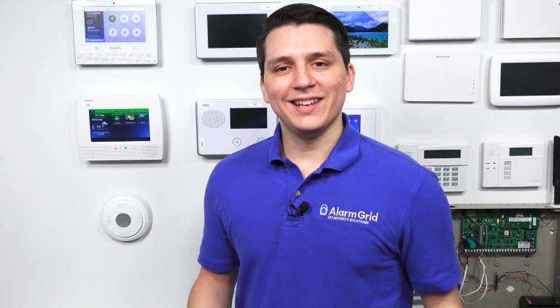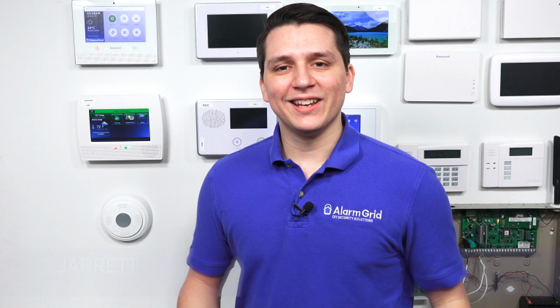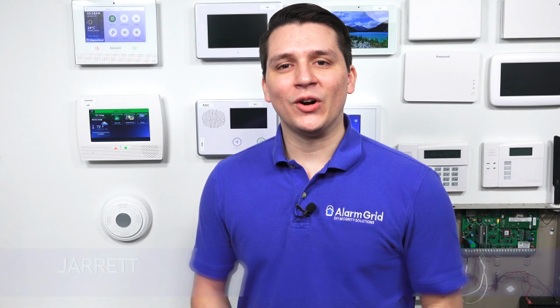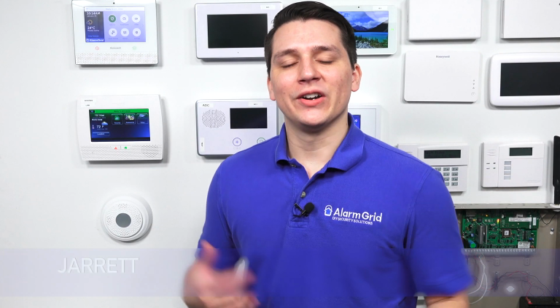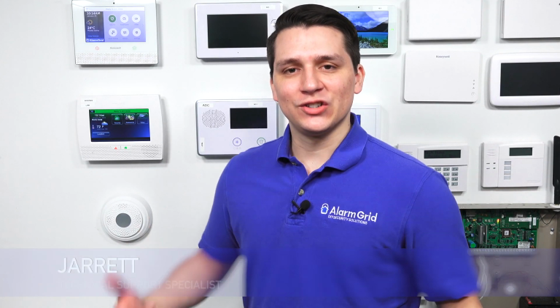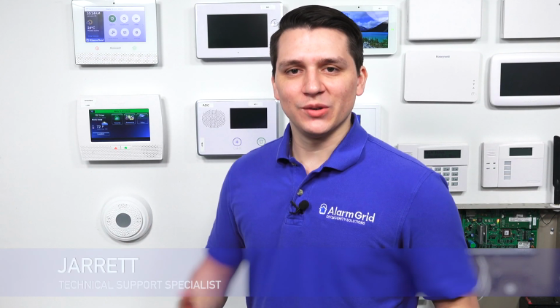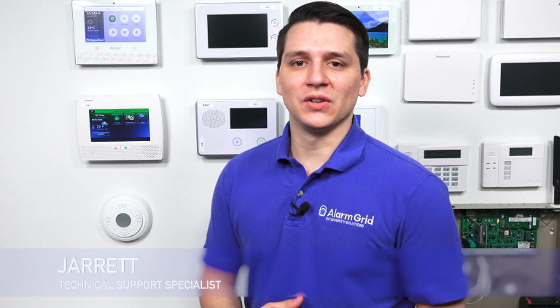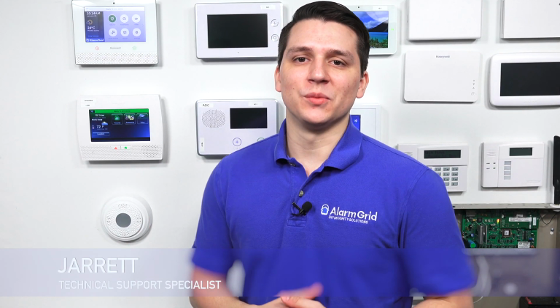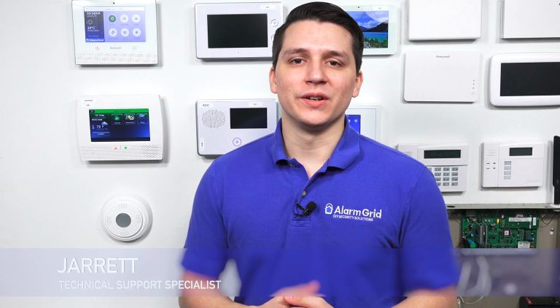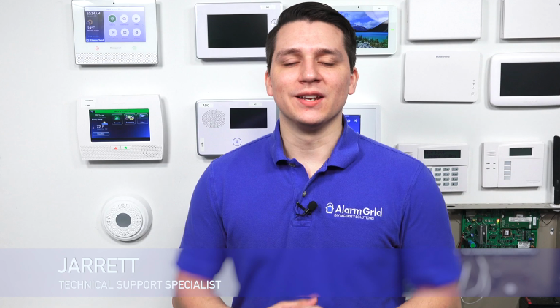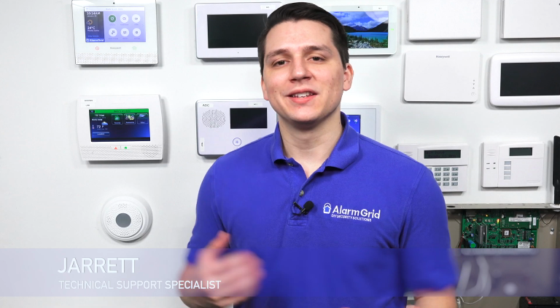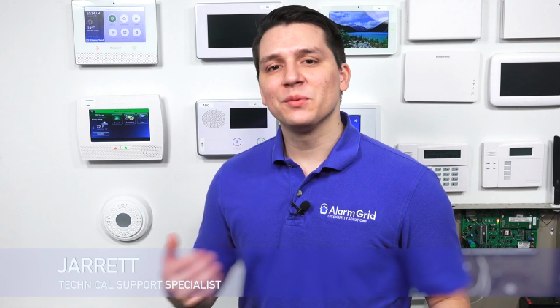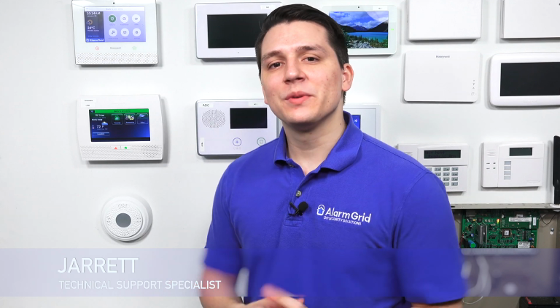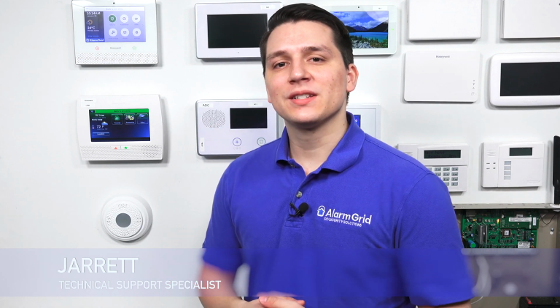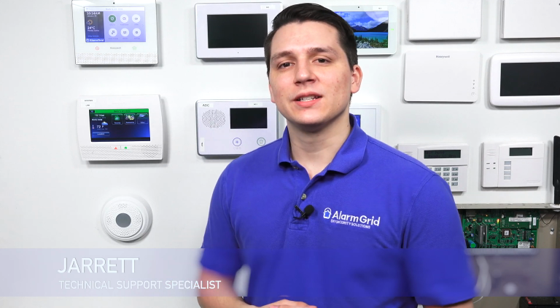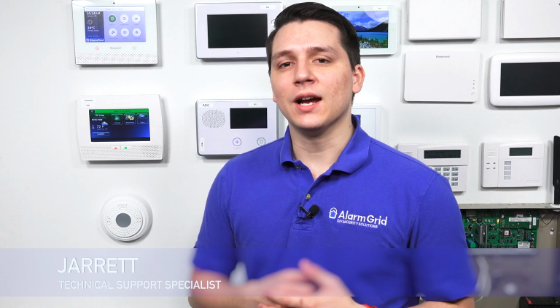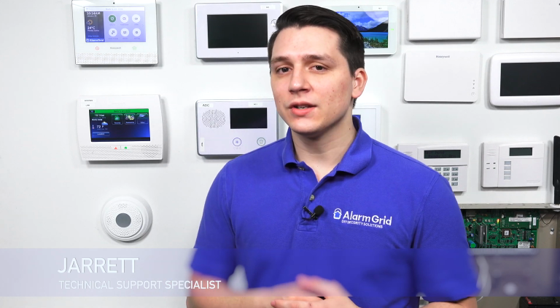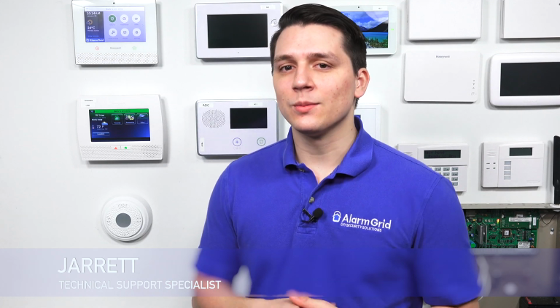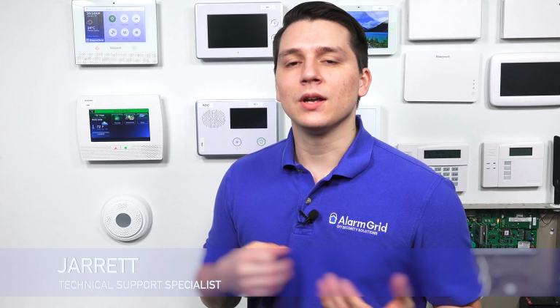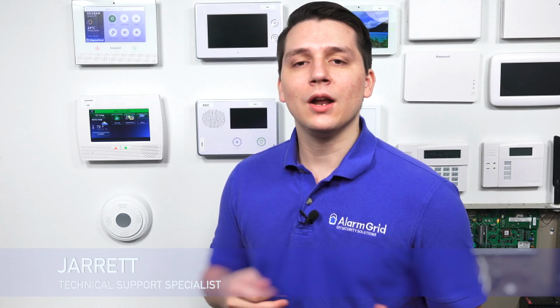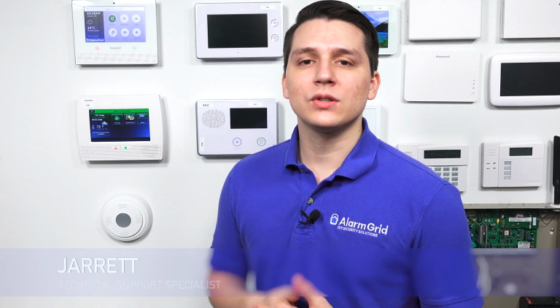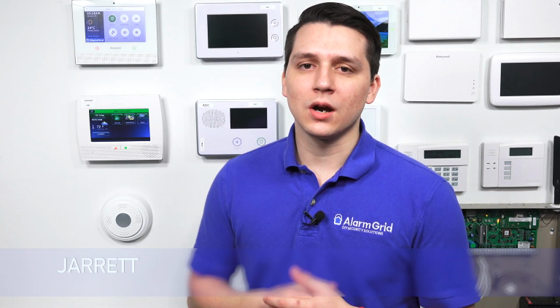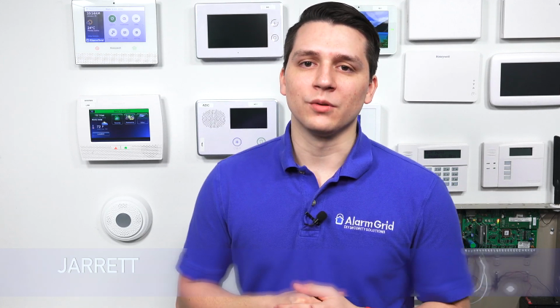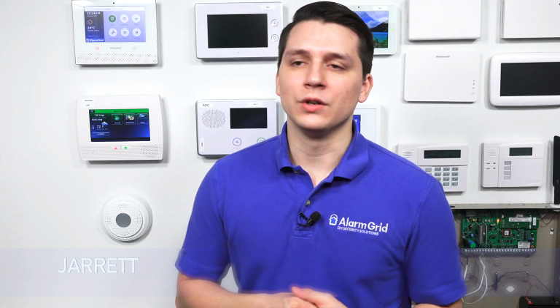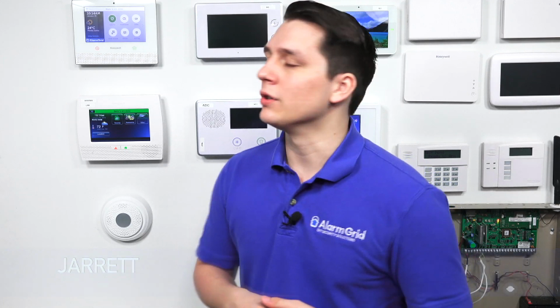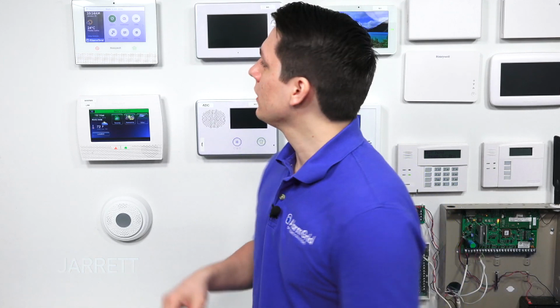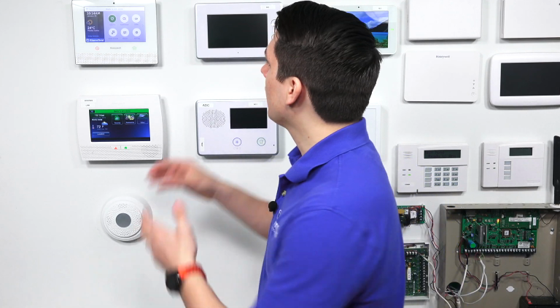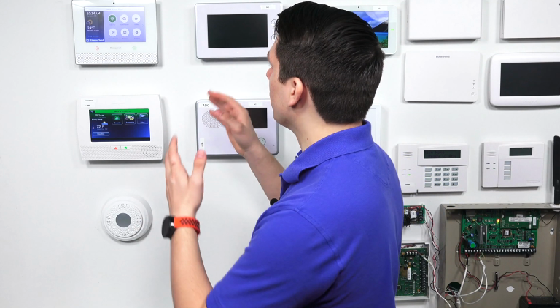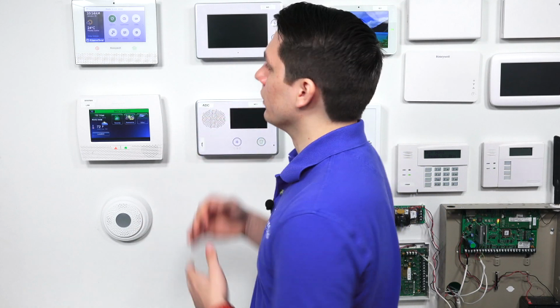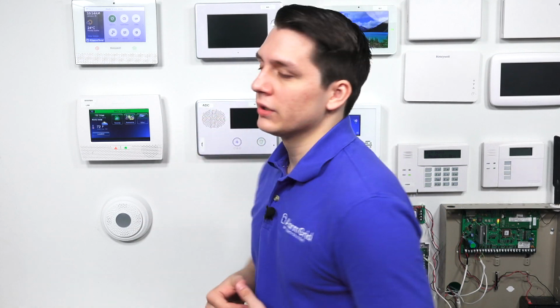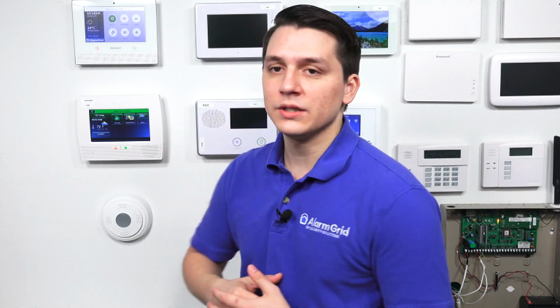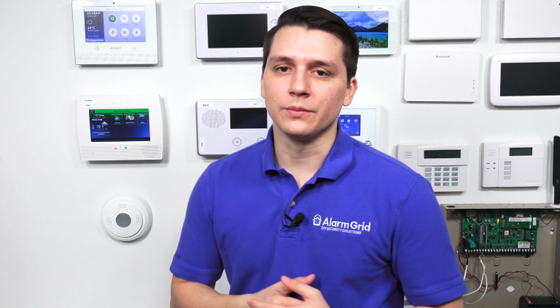Hey DIYers, Jarrett with Alarm Grid here. Today we're going to be discussing how to disable the auto stay arming feature in the Honeywell Lyric system.